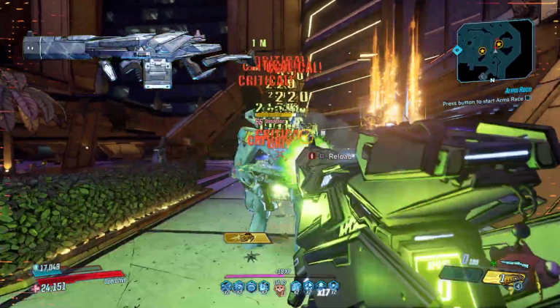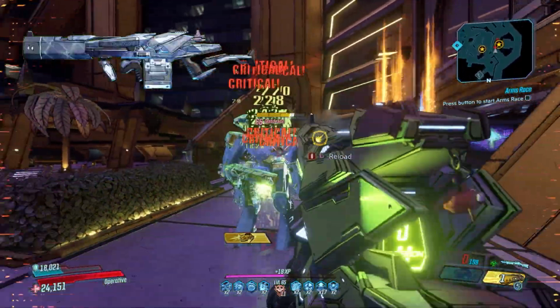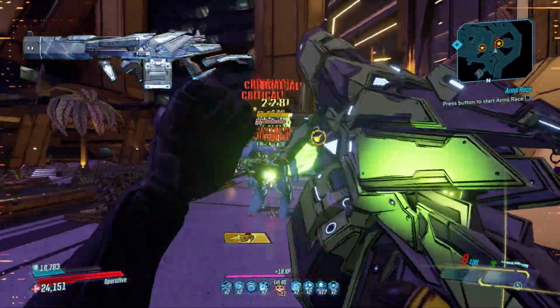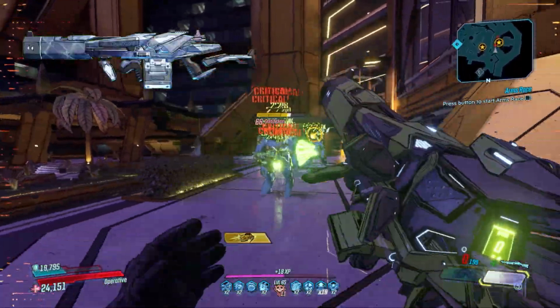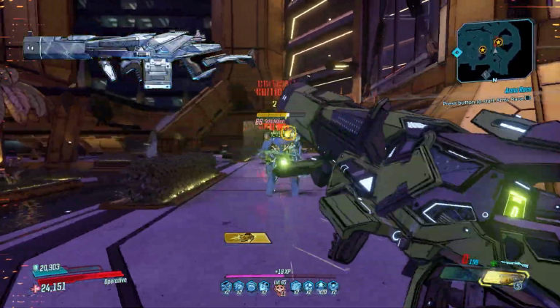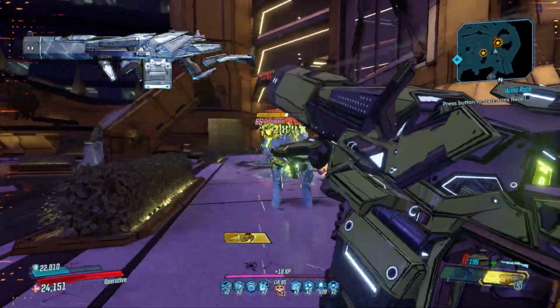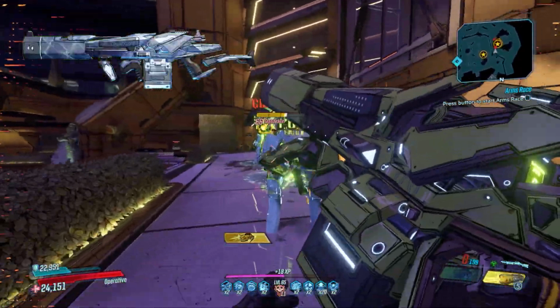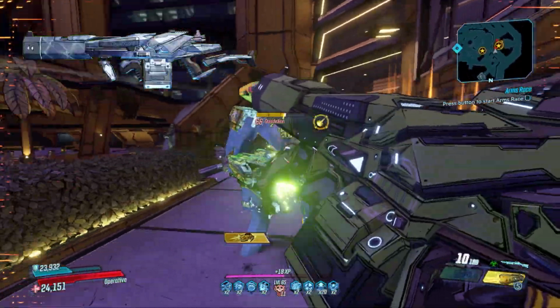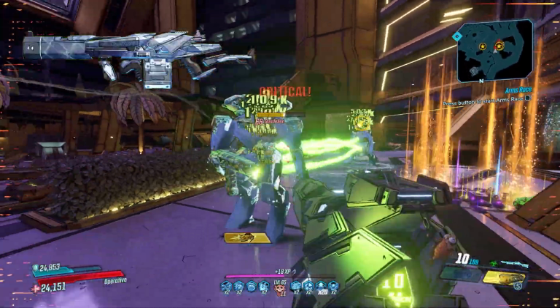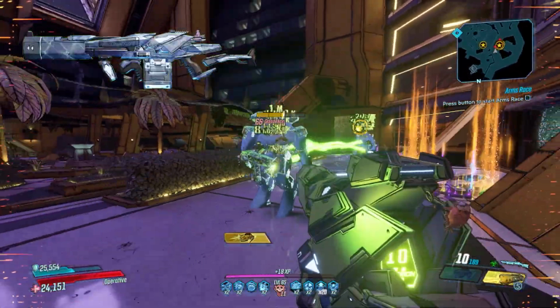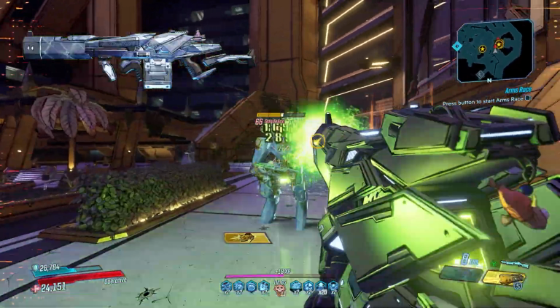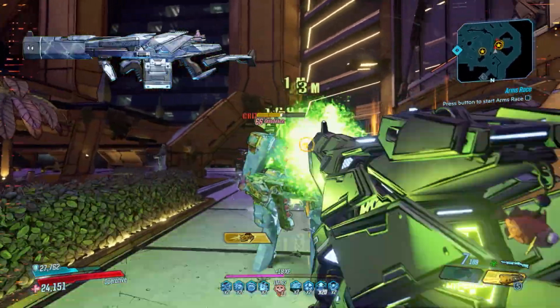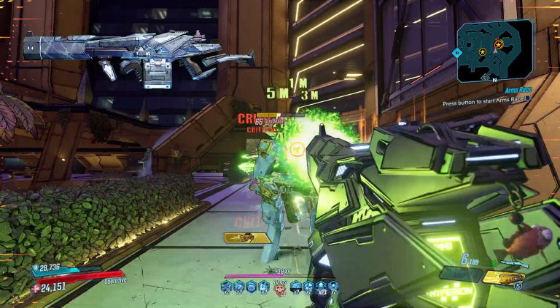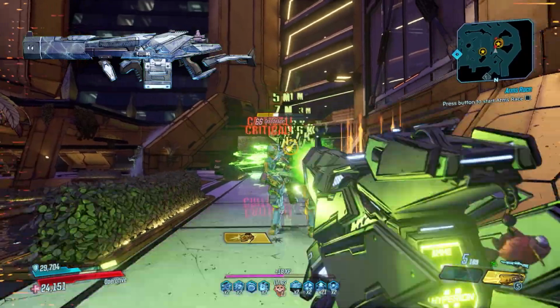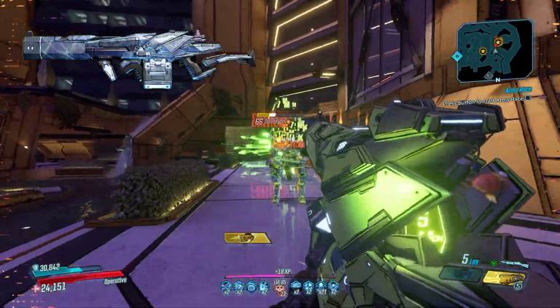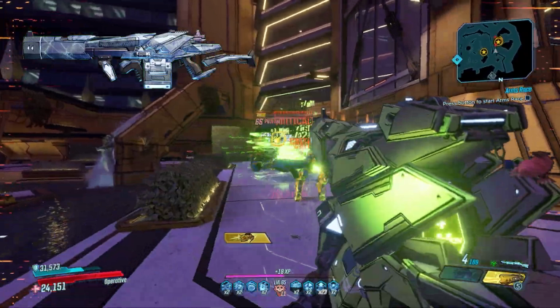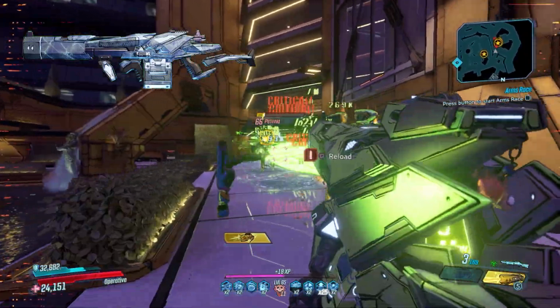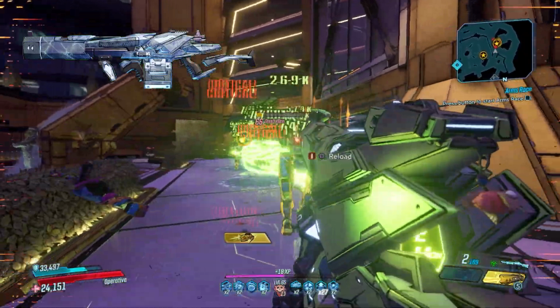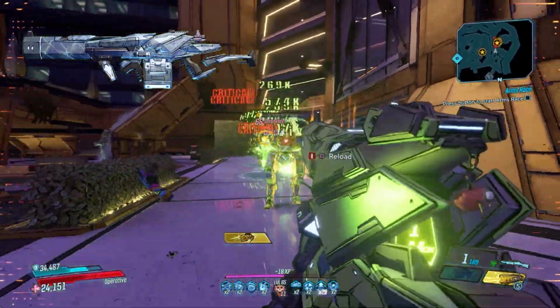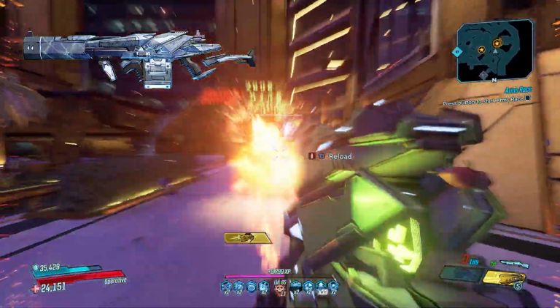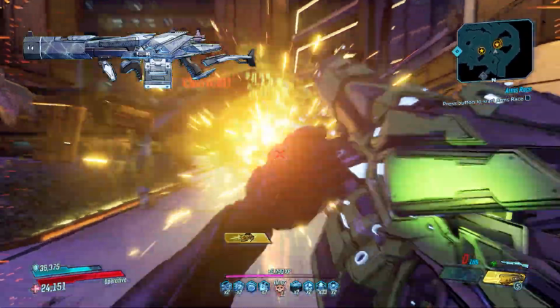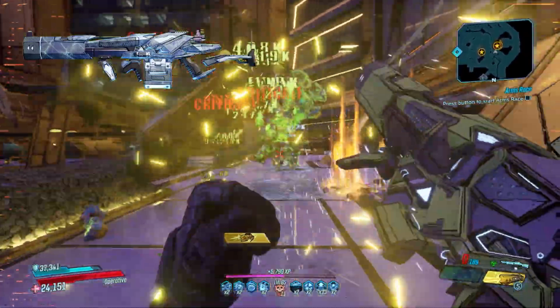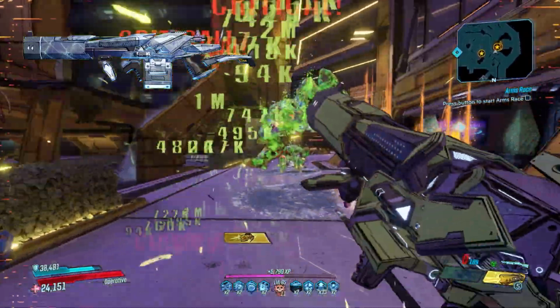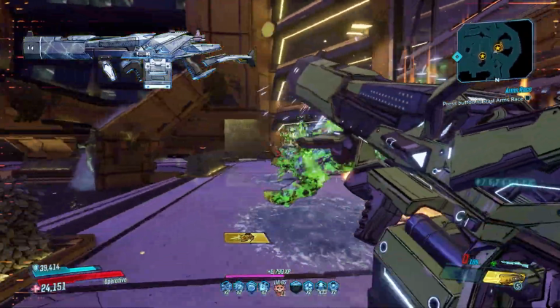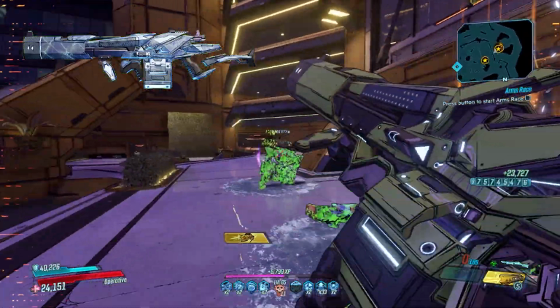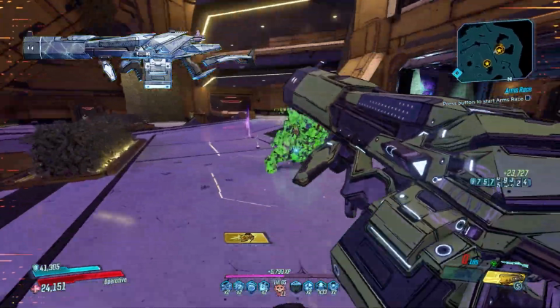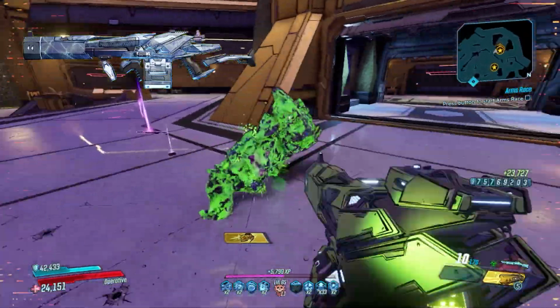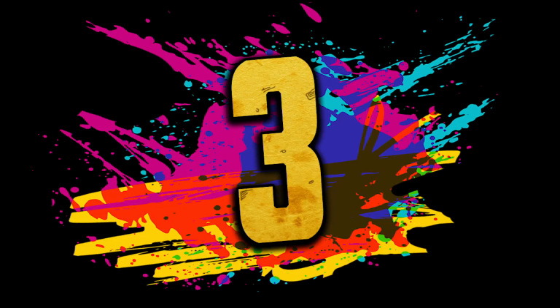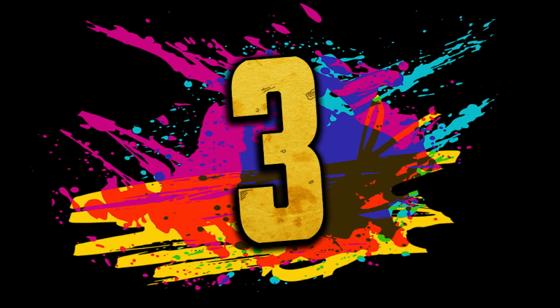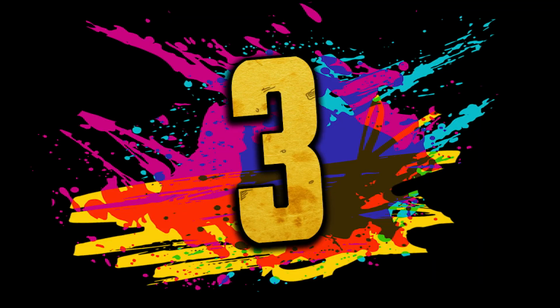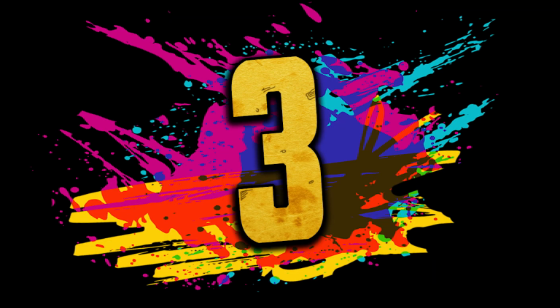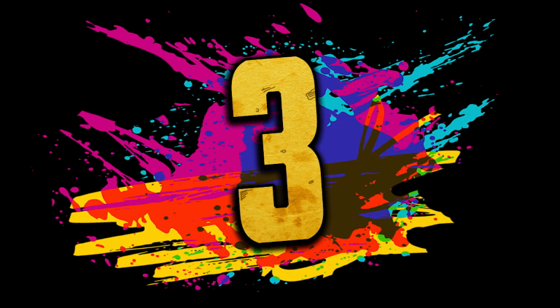Pairing the Reflux with the Pearl of Ineffable Knowledge basically guarantees maximum stacks on that artifact just by shooting into a crowd. It's exceptional on every vault hunter. It drops from Genevieve on Voracious Canopy in Eden-6 while on Mayhem 6 or above. My honorable mention goes to the Brainstormer, which is very comparable to the Reflux but with lower damage and always locked to shock.